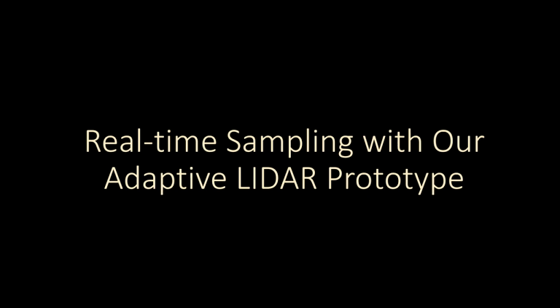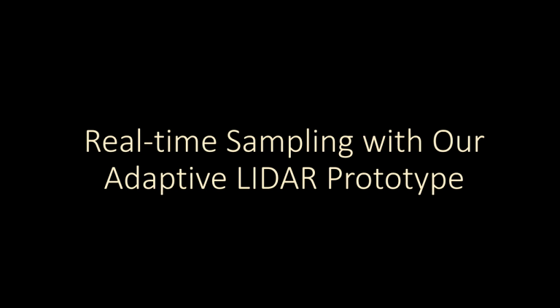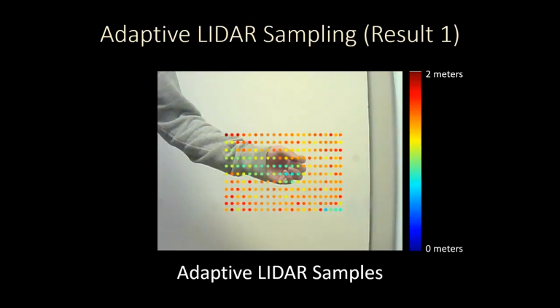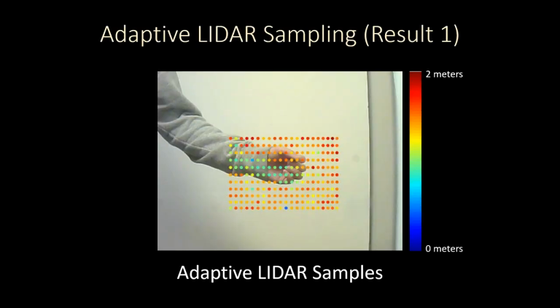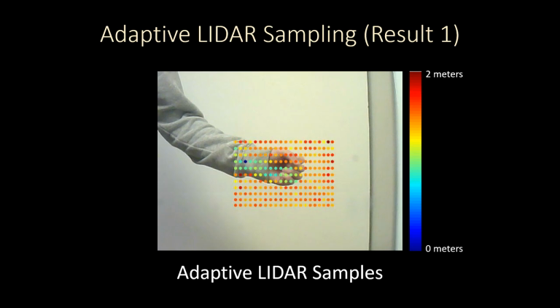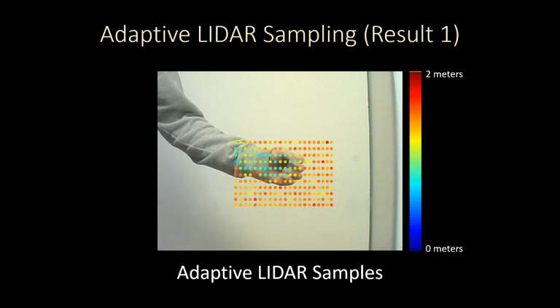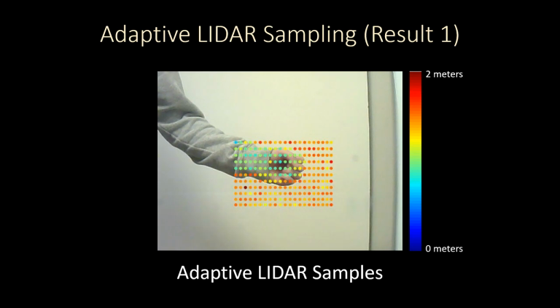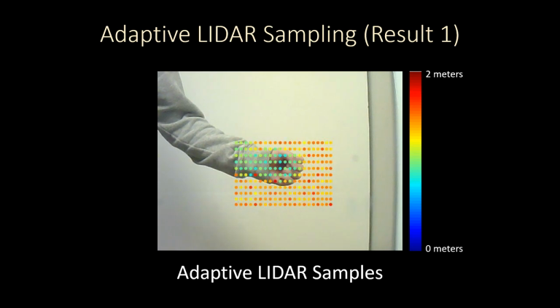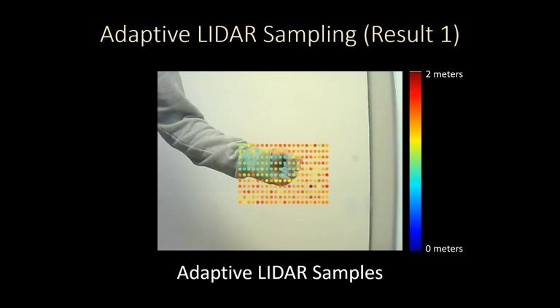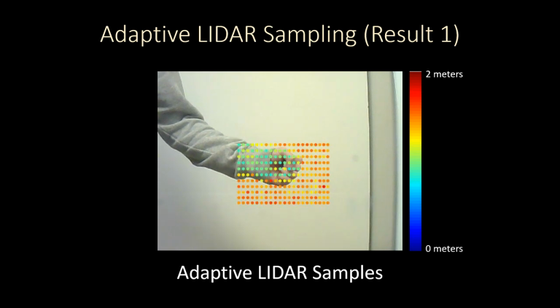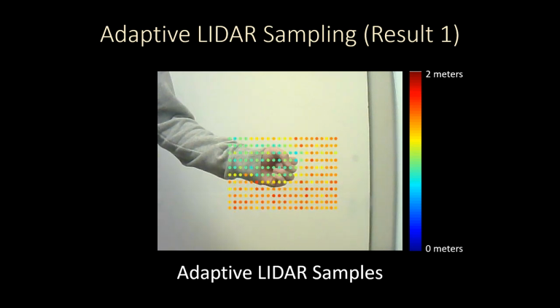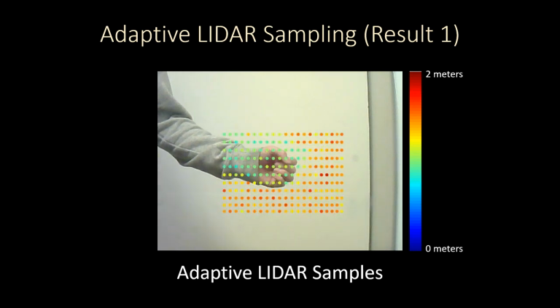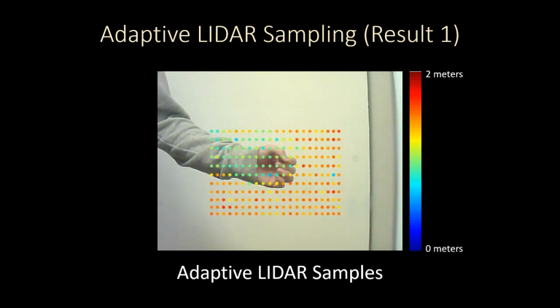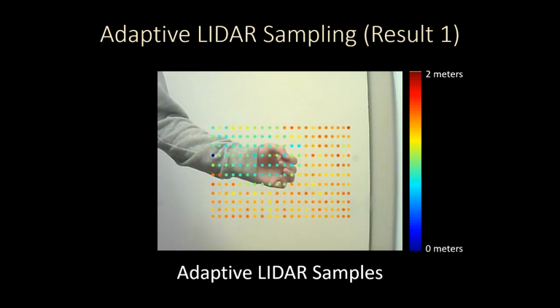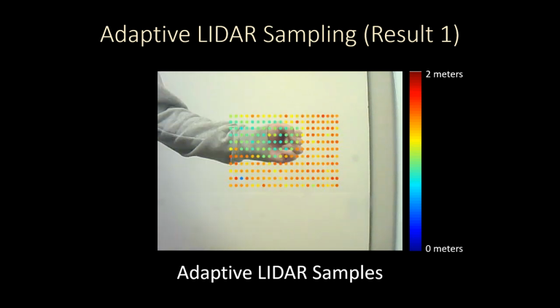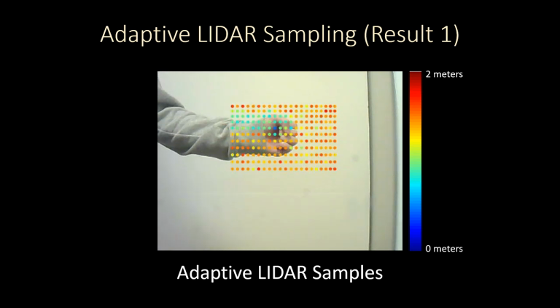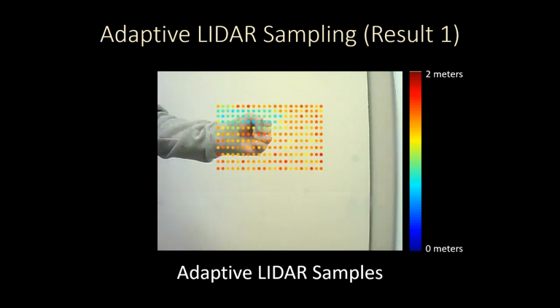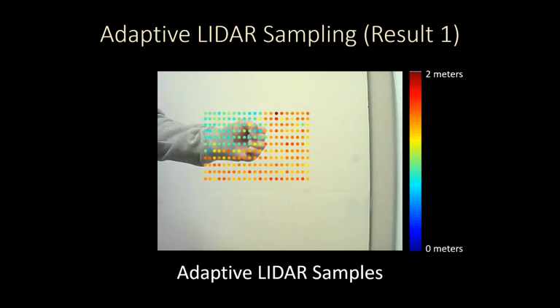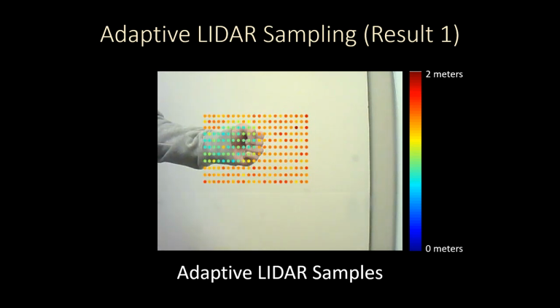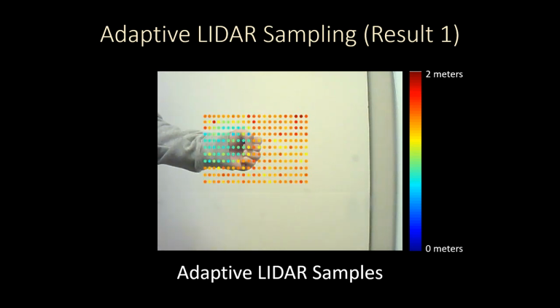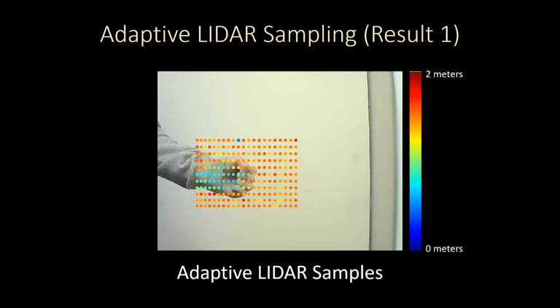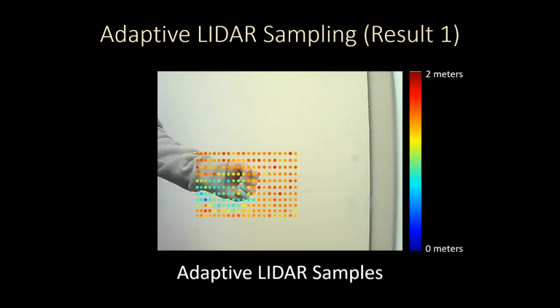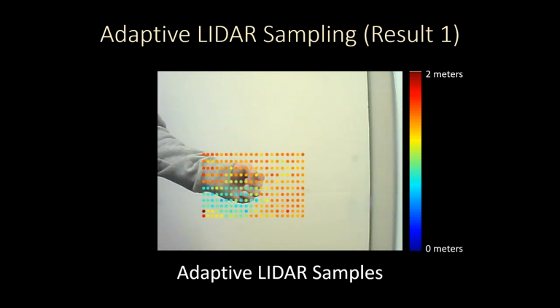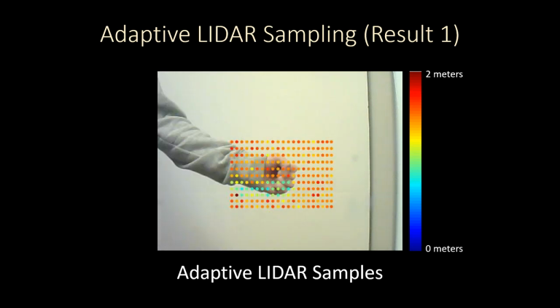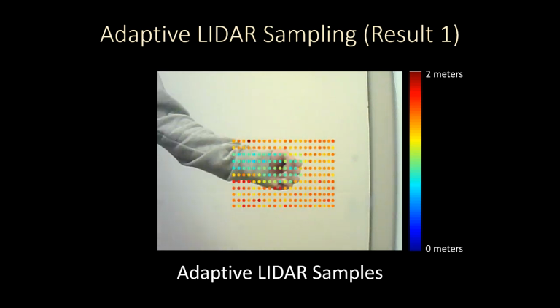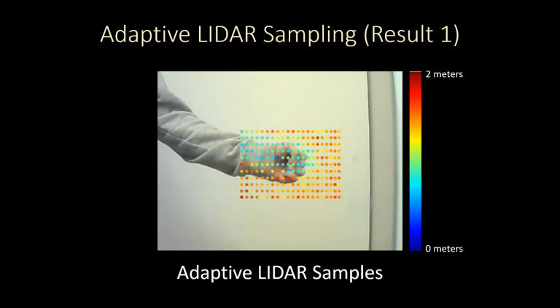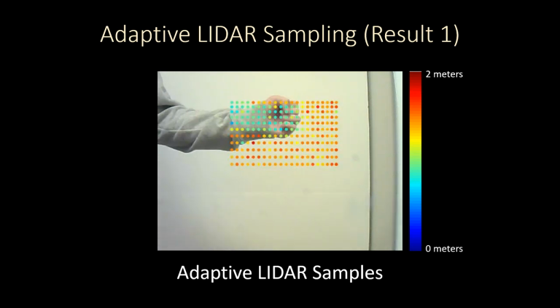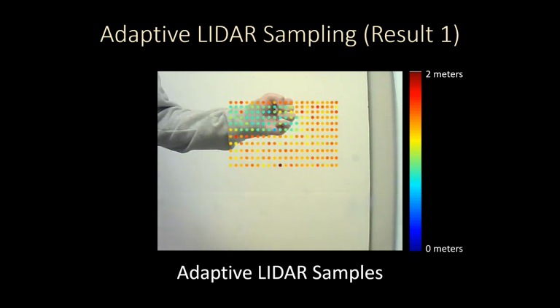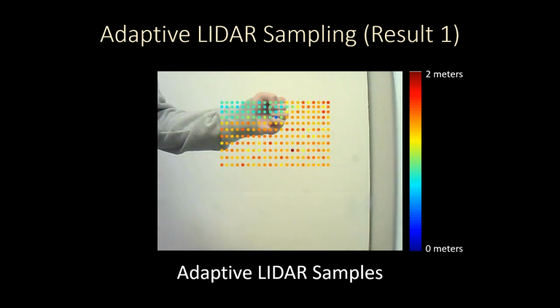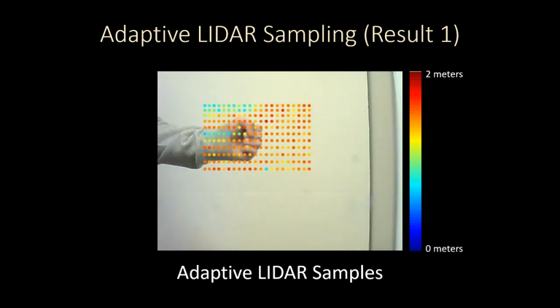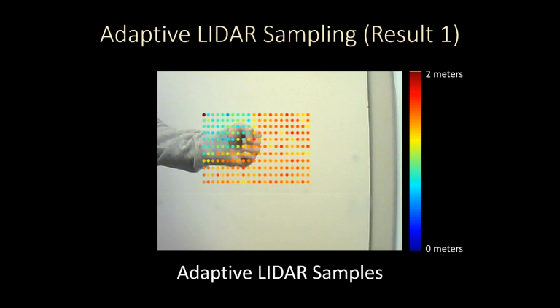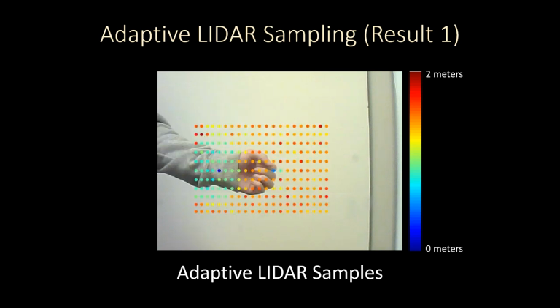Here we see our first real-time result. Notice how the scan pattern shifts and scales based on the position and size of the hand.